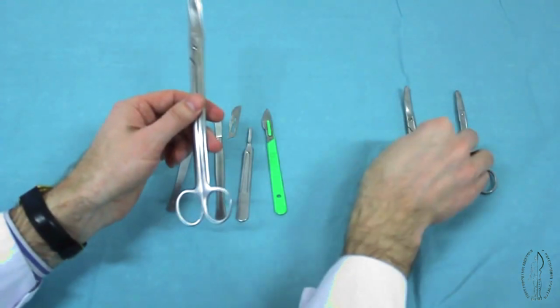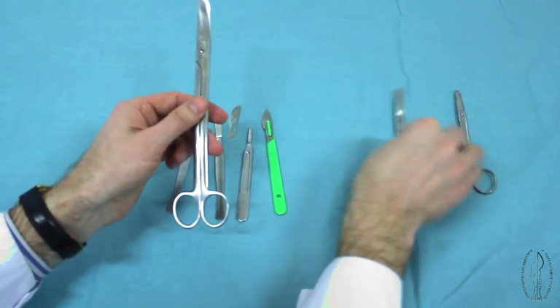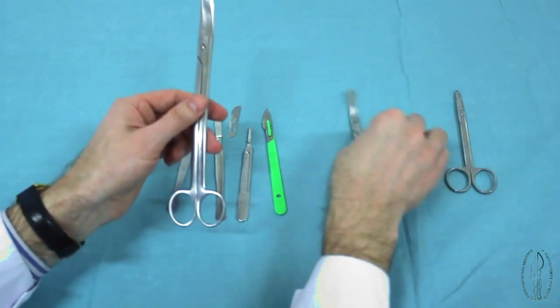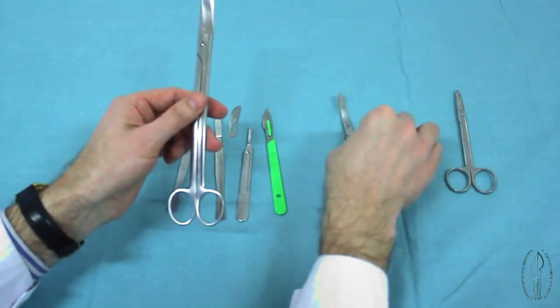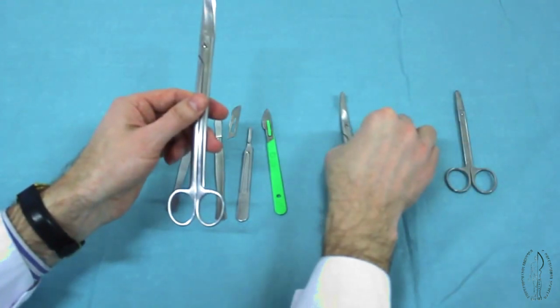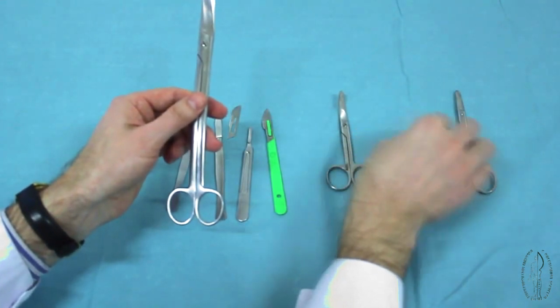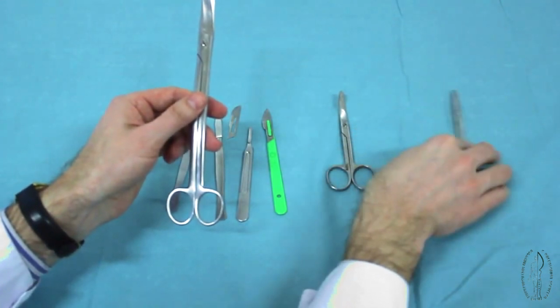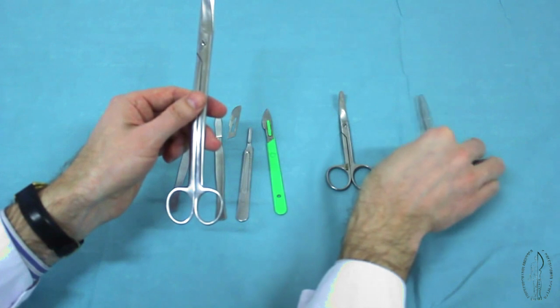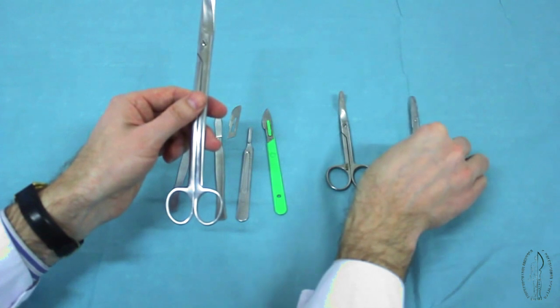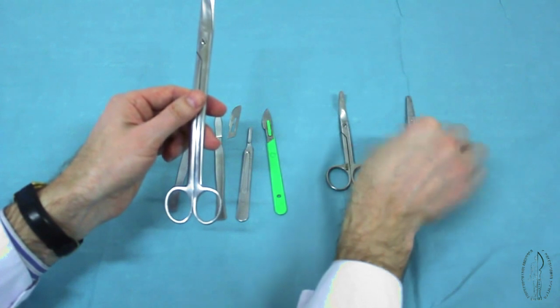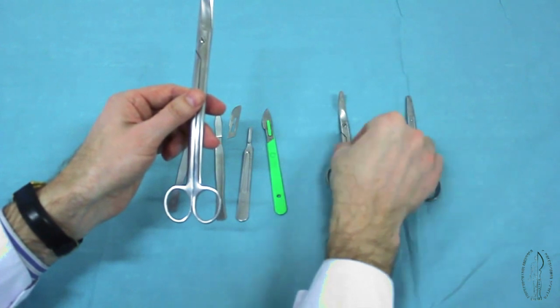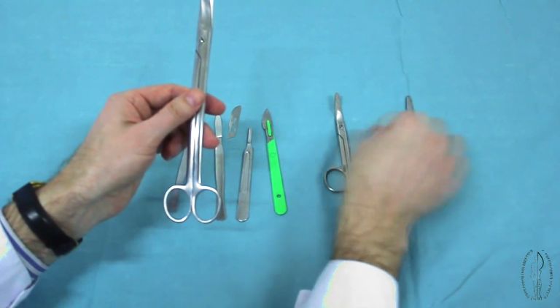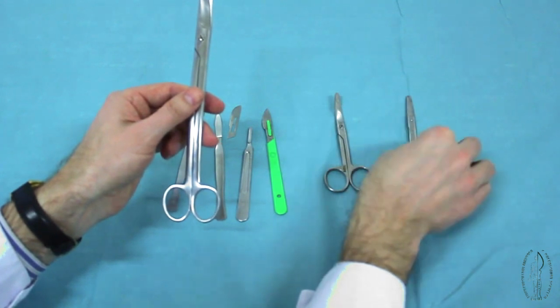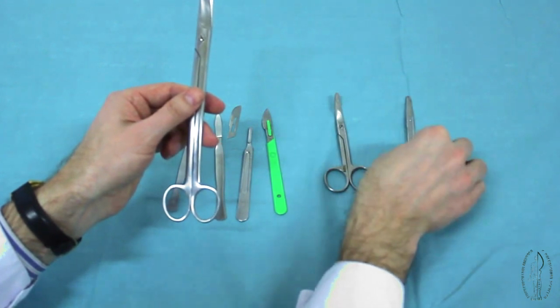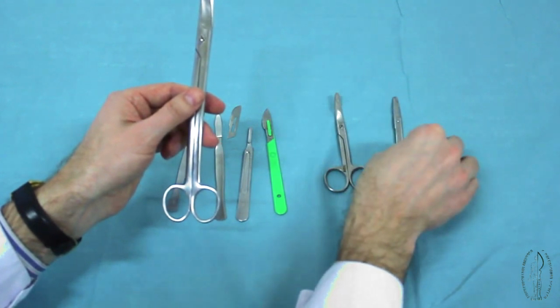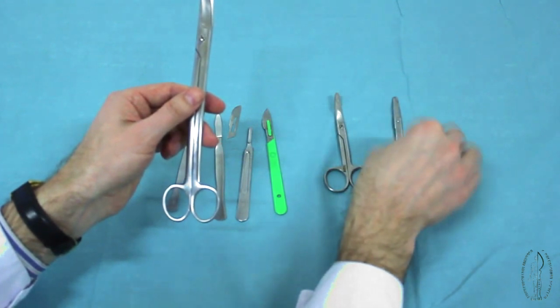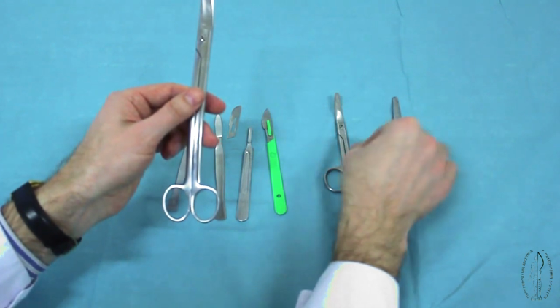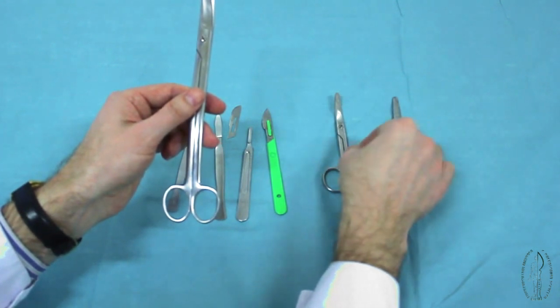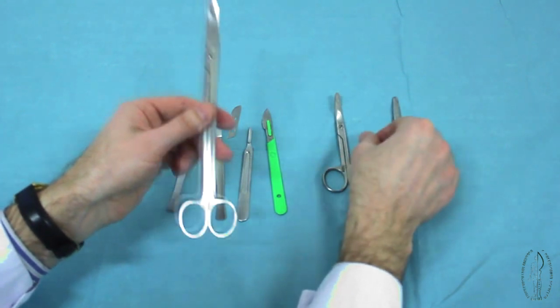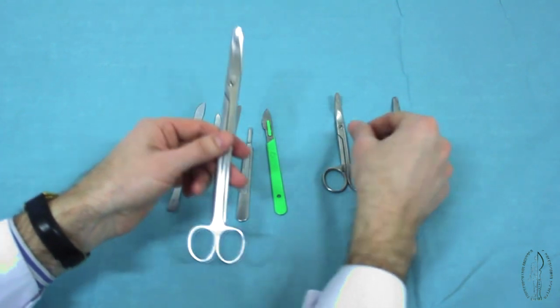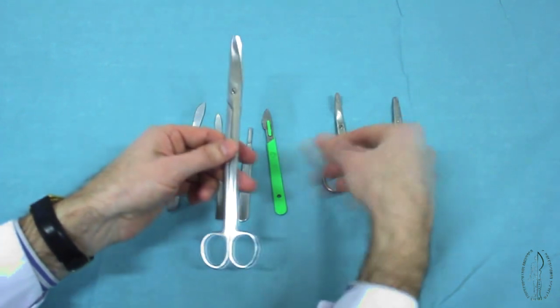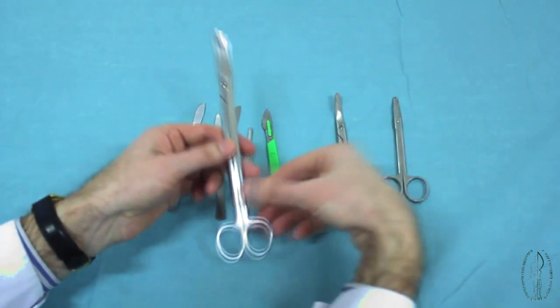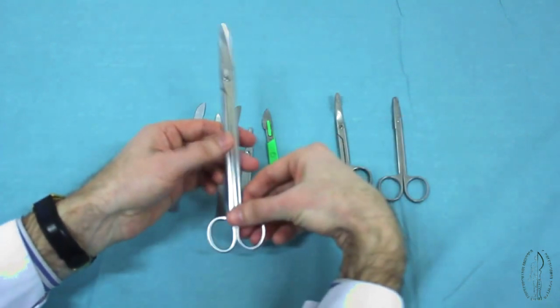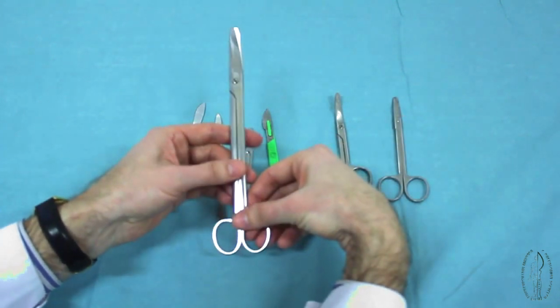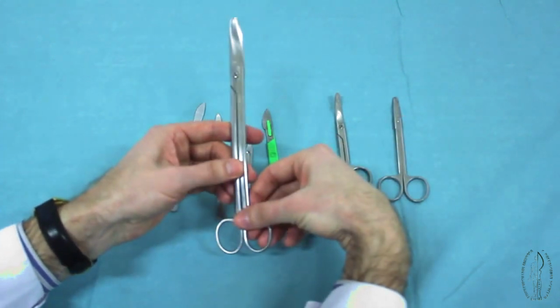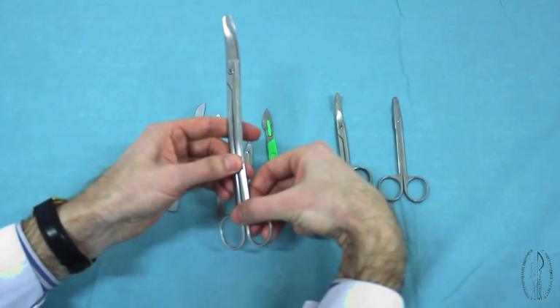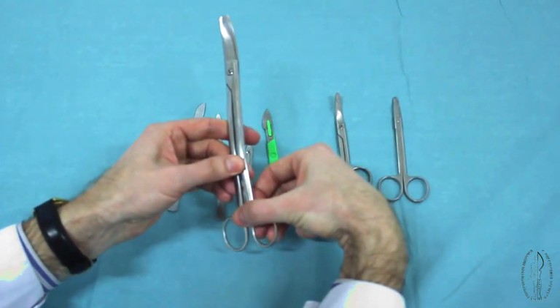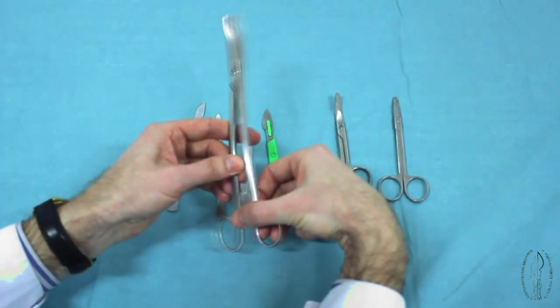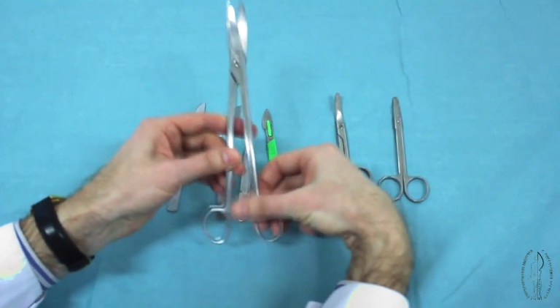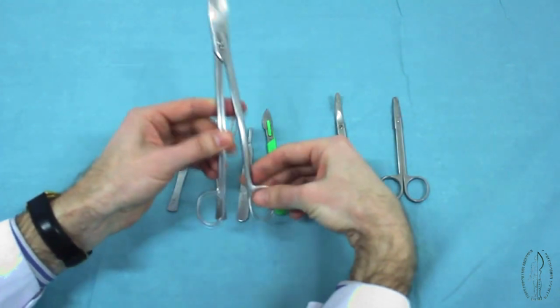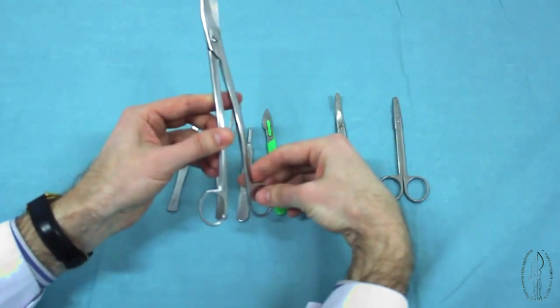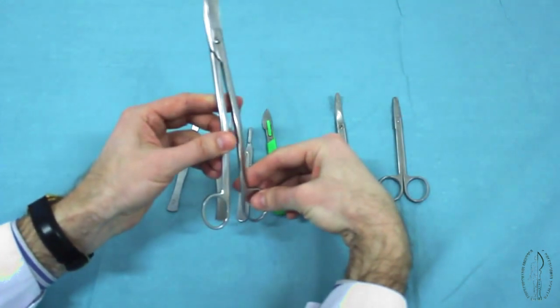Surgical scissors are long or short, straight or curved, blunt or pointed.